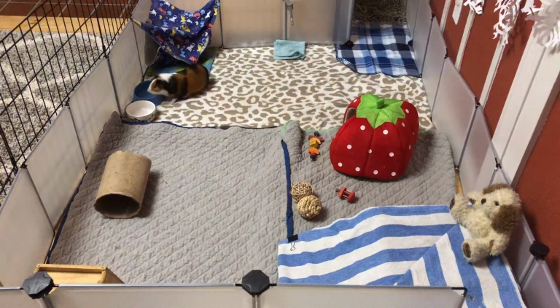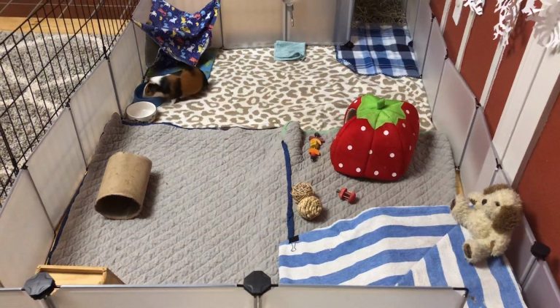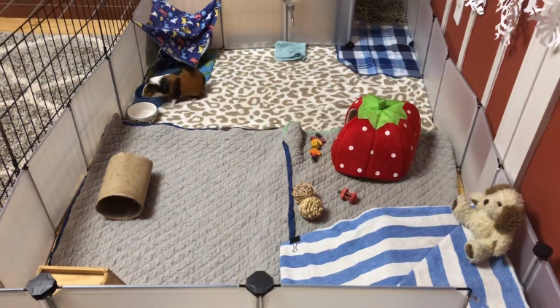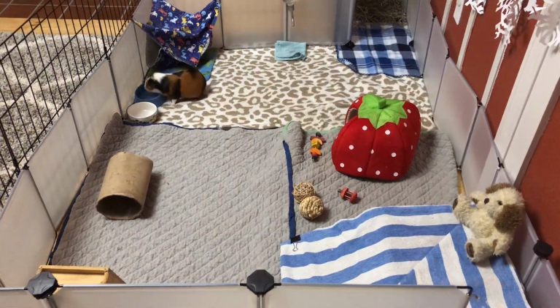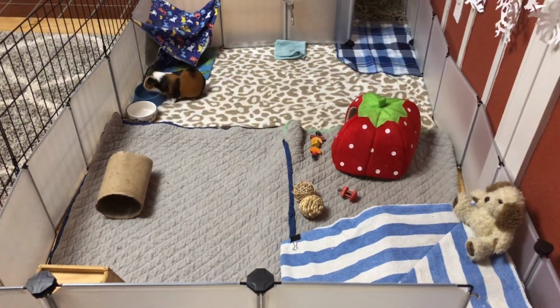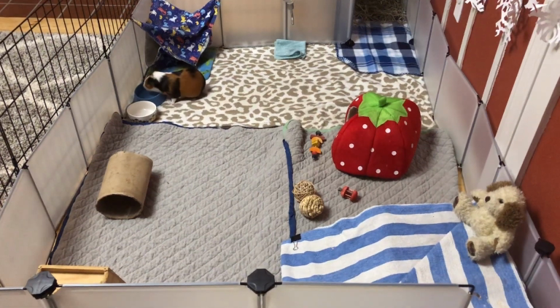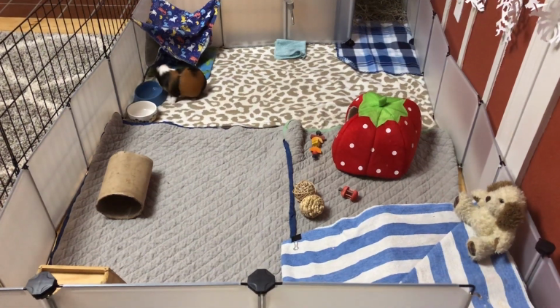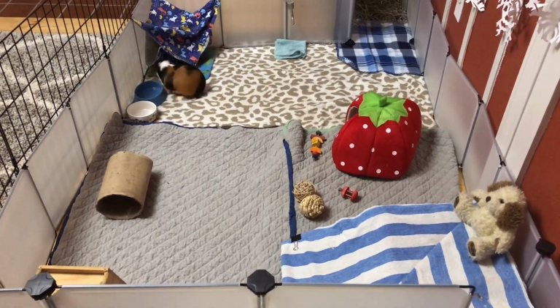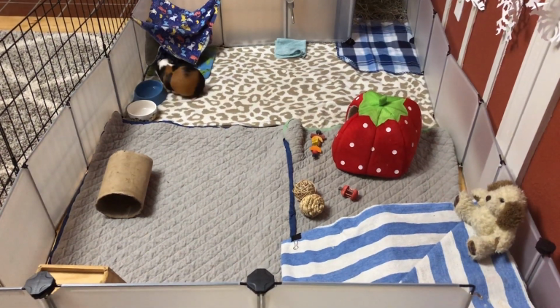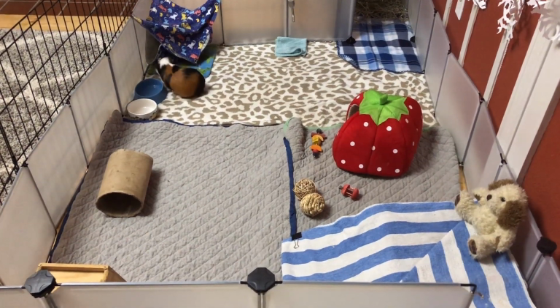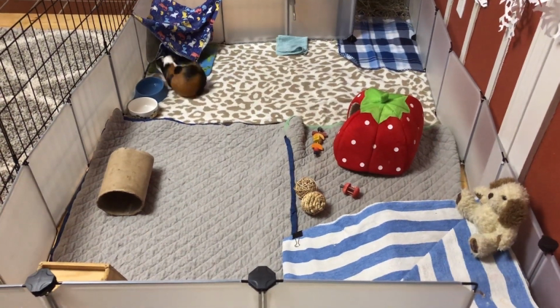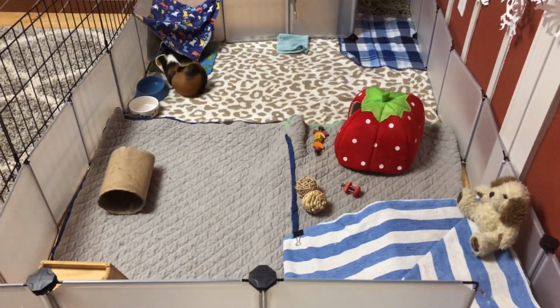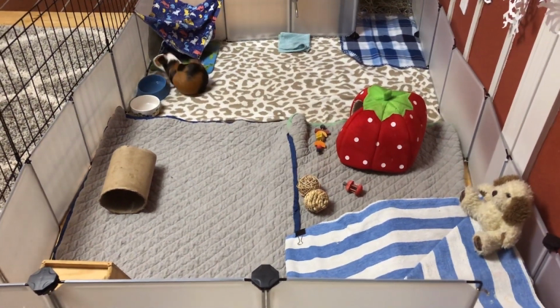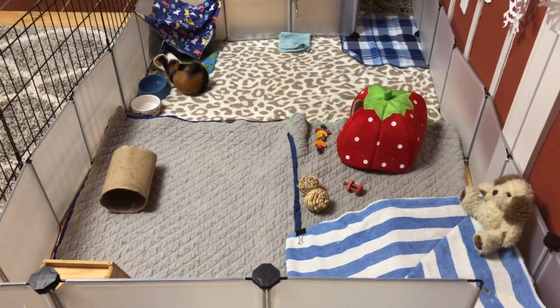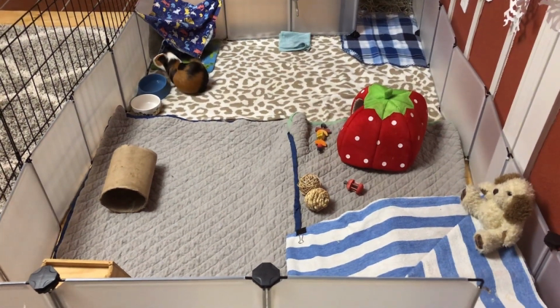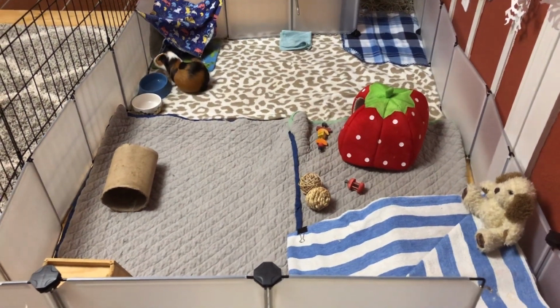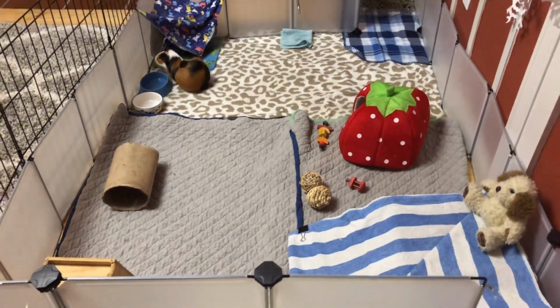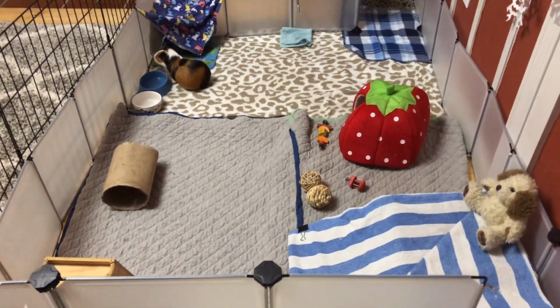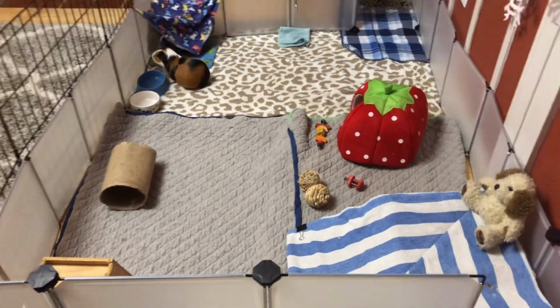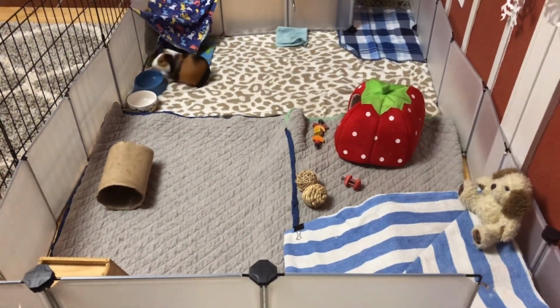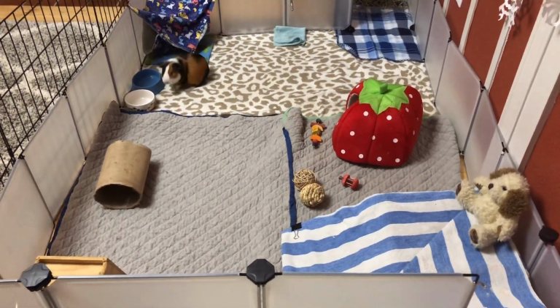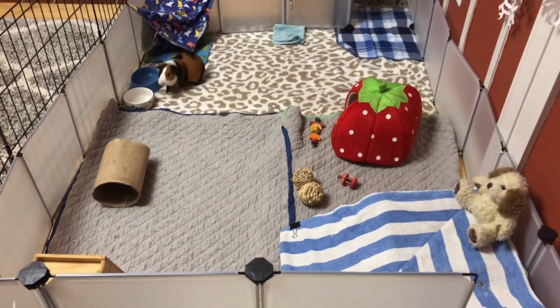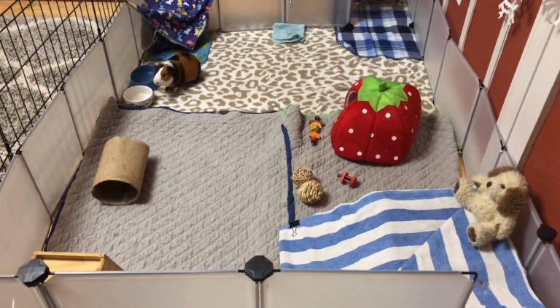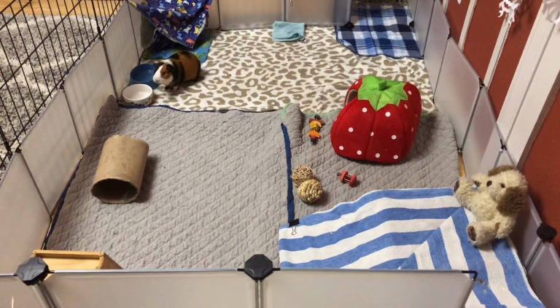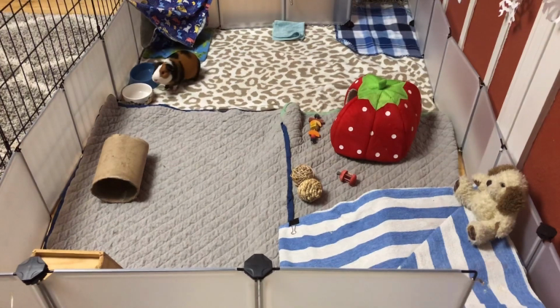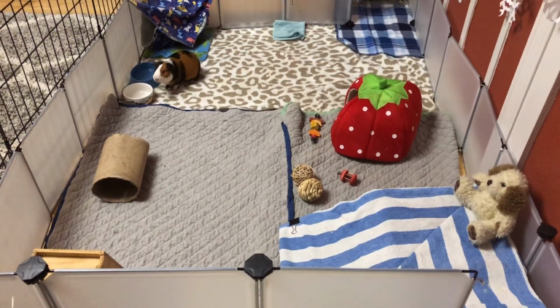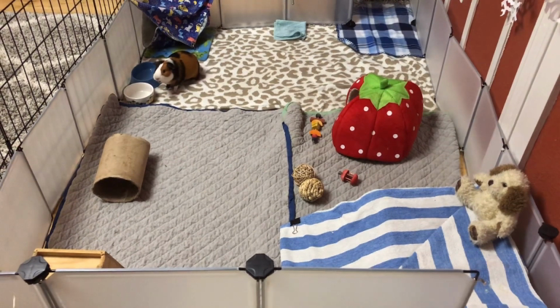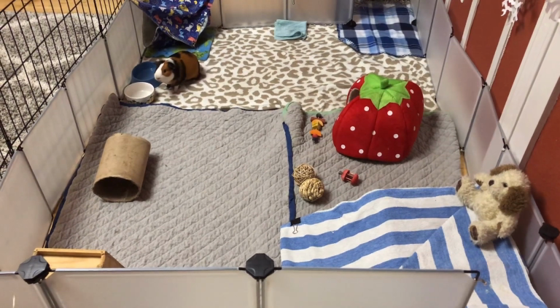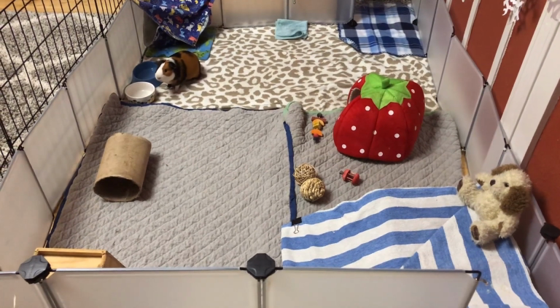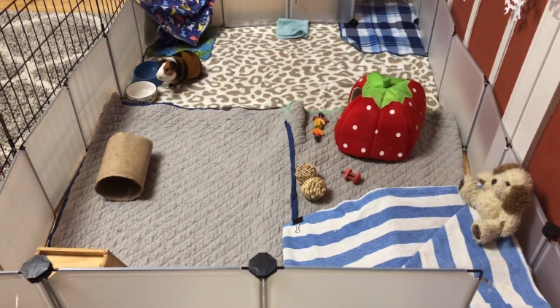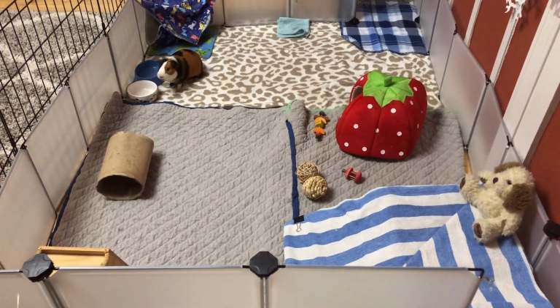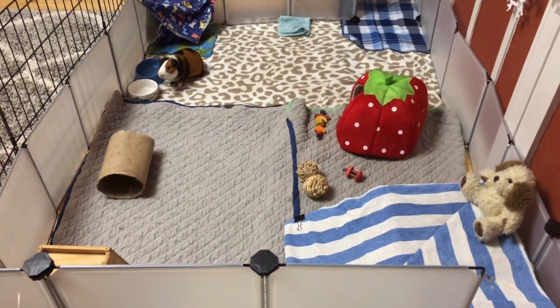Hello everybody, welcome or welcome back to Piggy Time. Today I'm going to be giving you a tour of my guinea pig's enclosure.